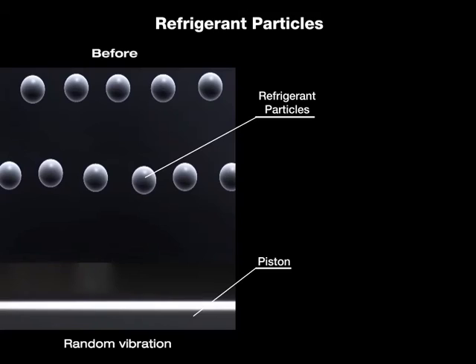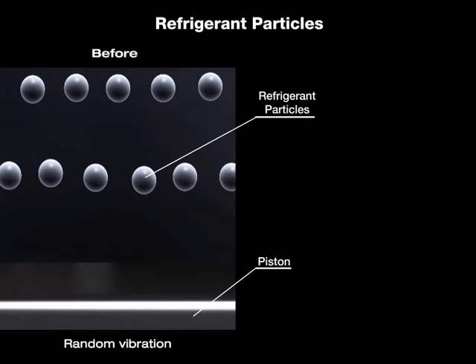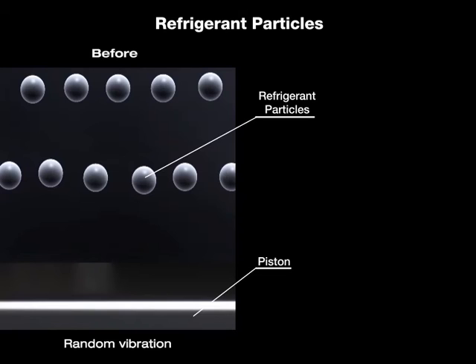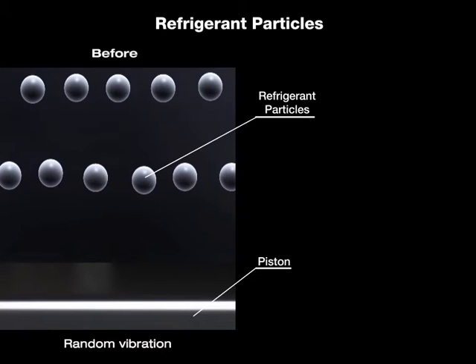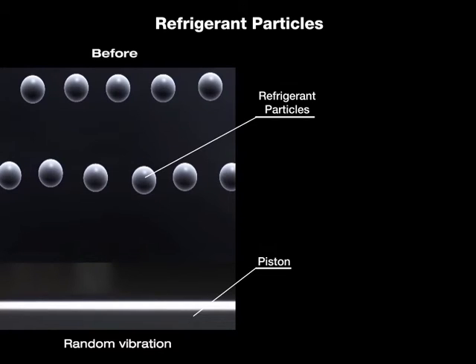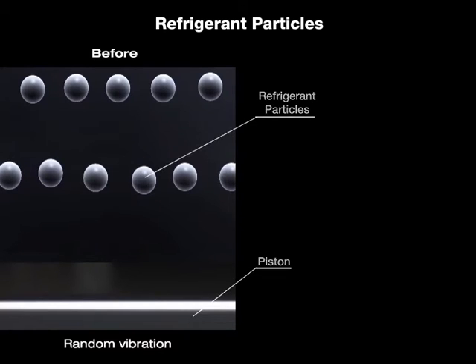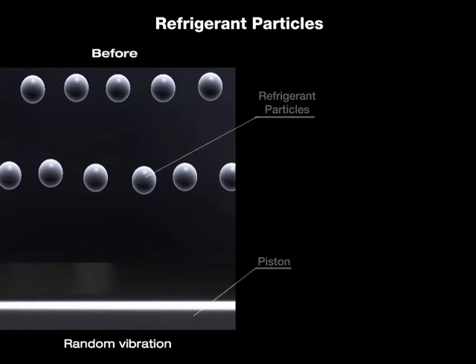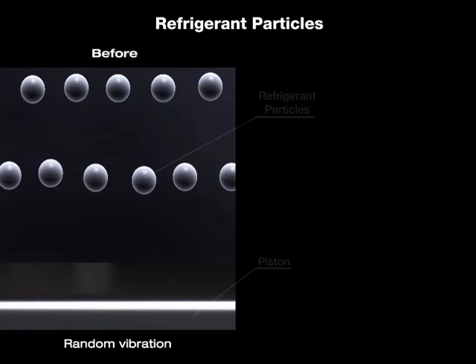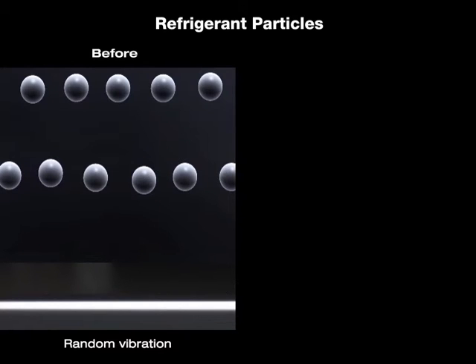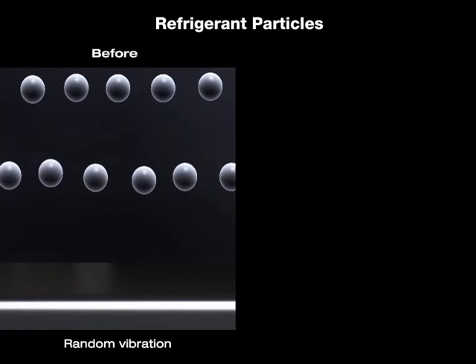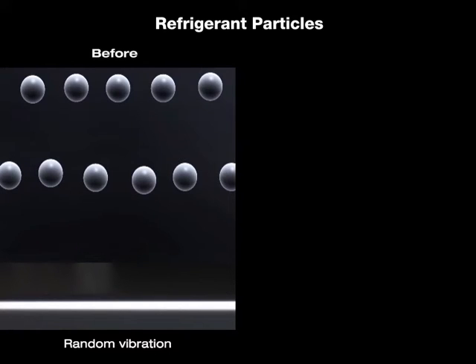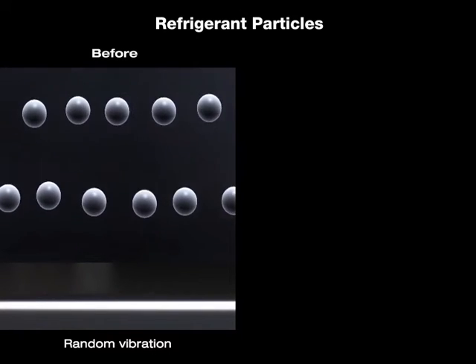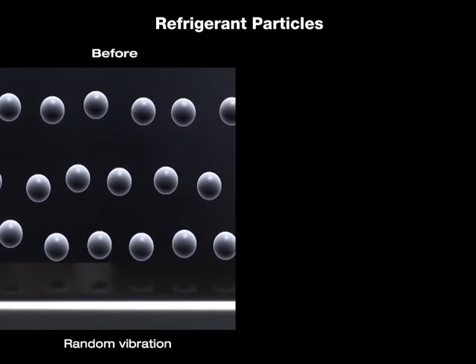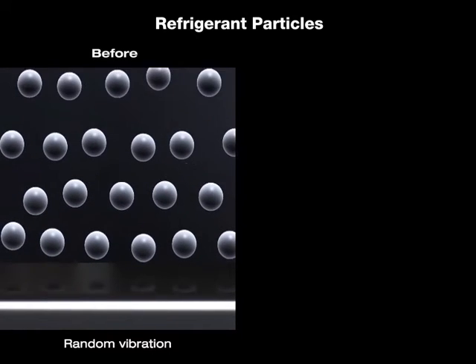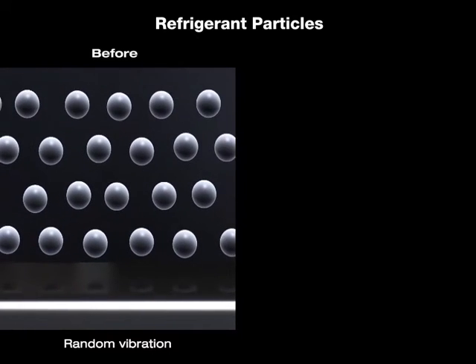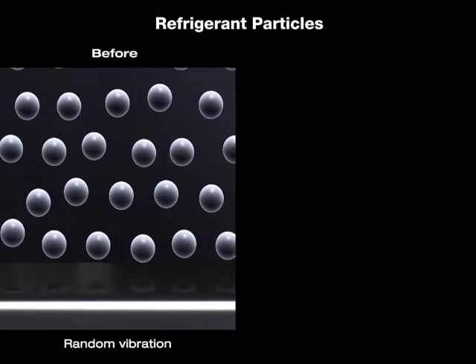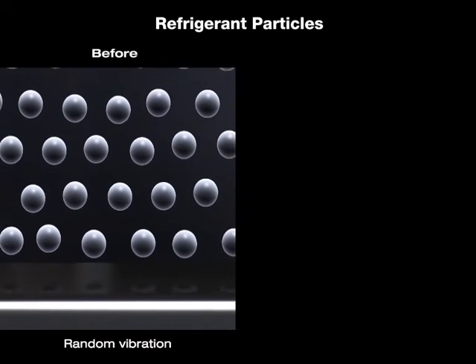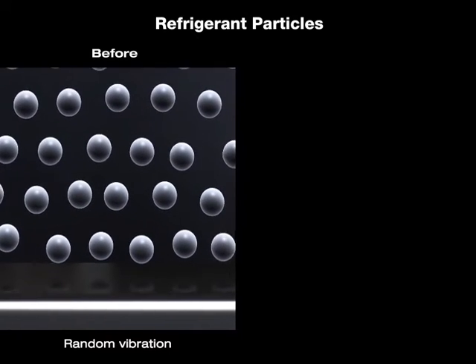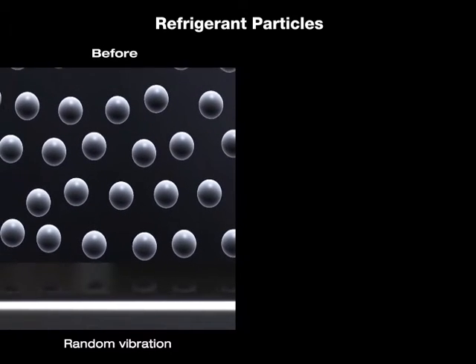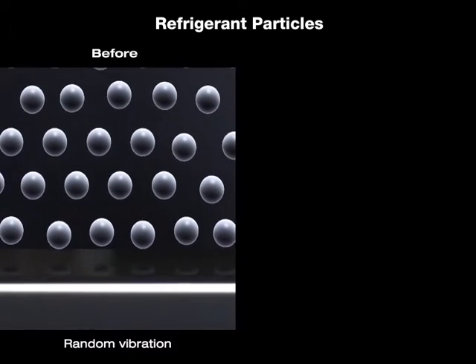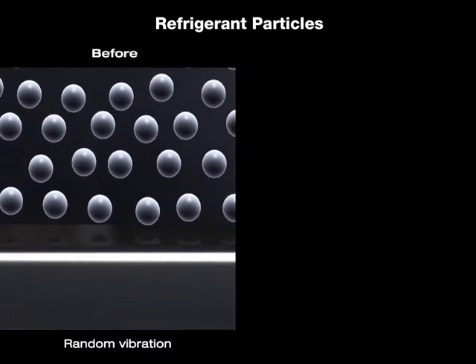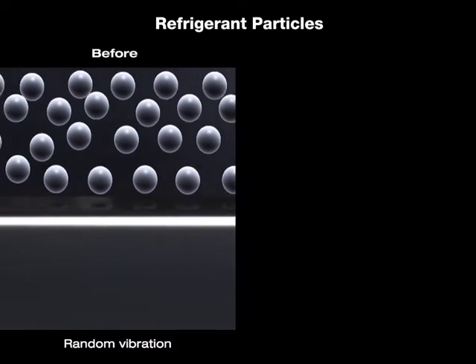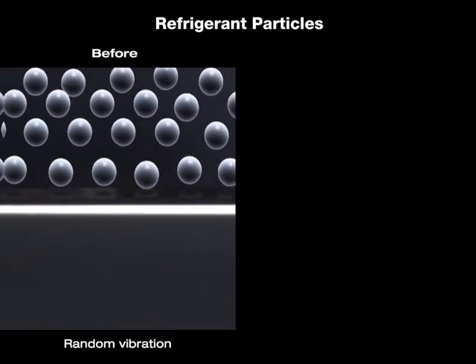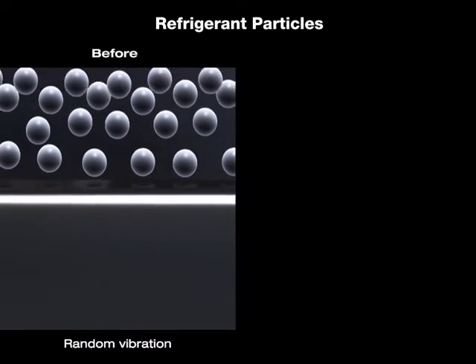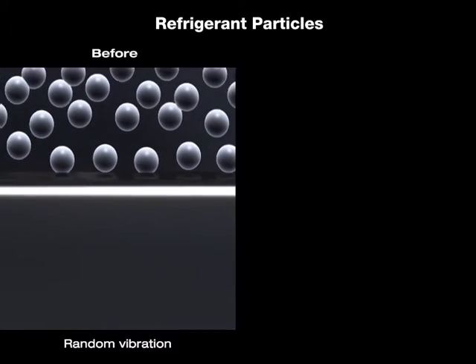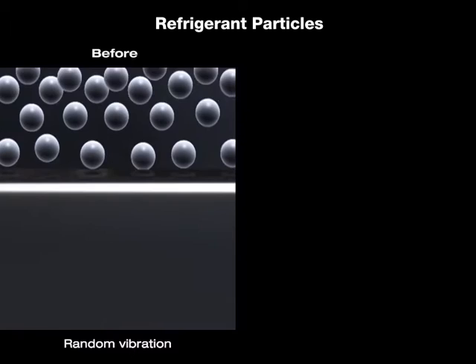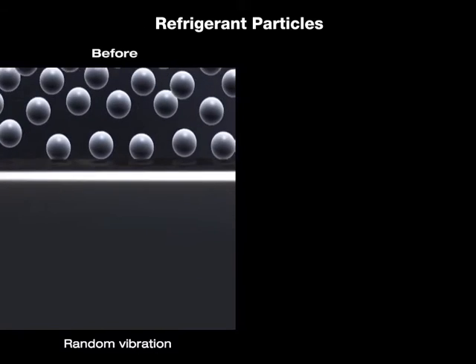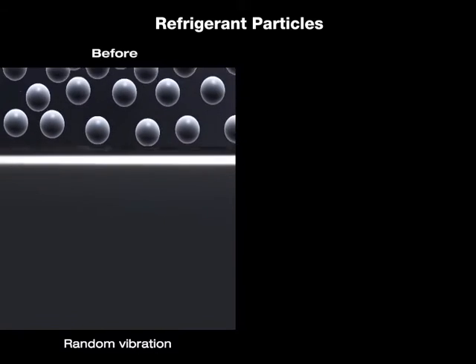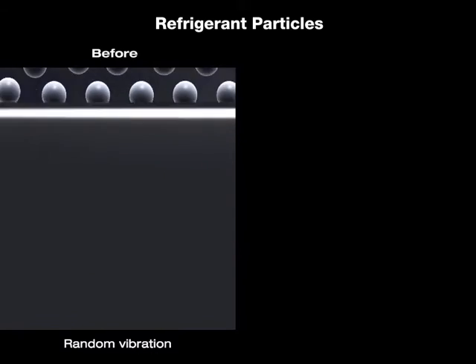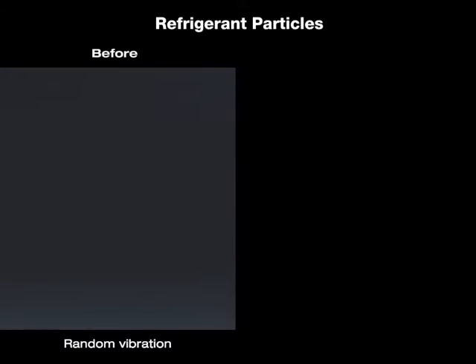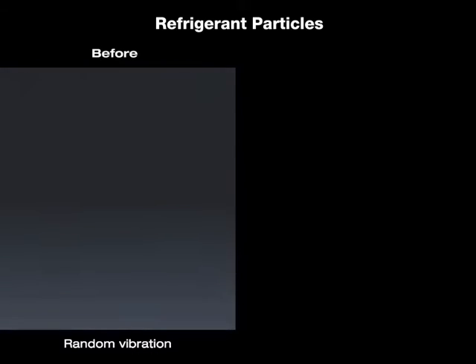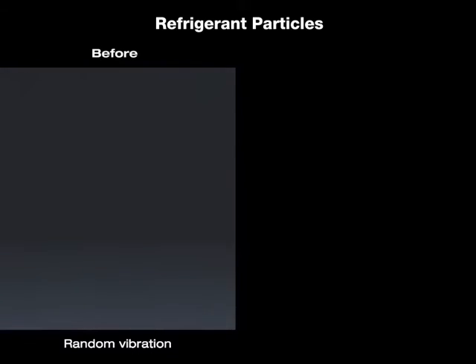Inside the refrigerant, when the refrigerant particles are vibrating in random motions, condensation is less effective.